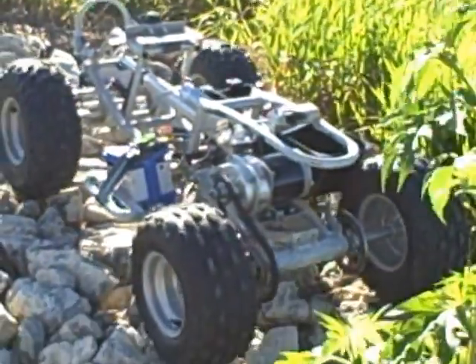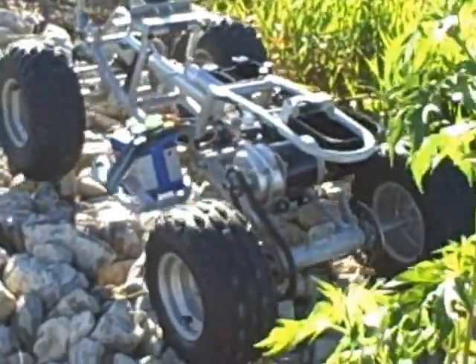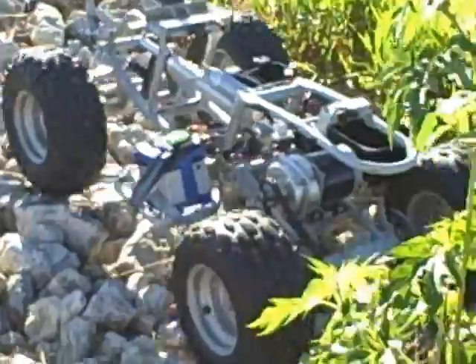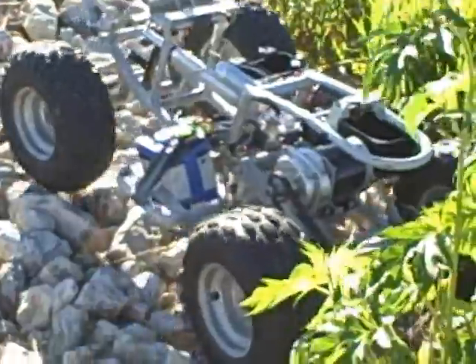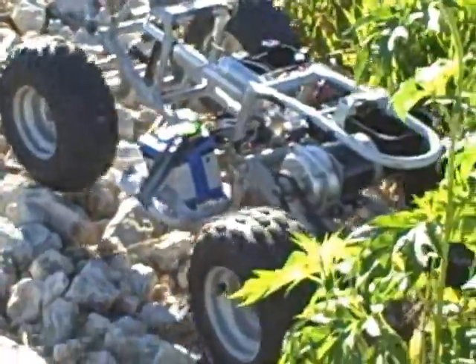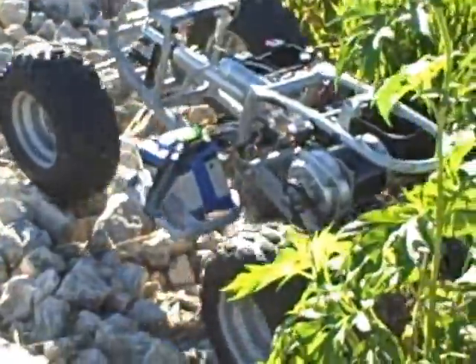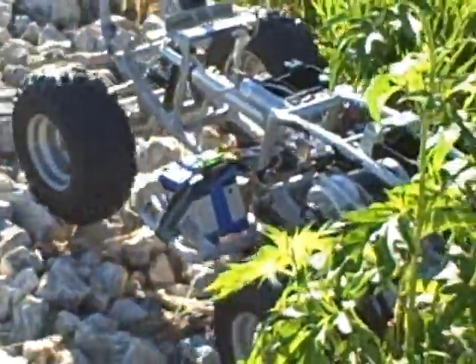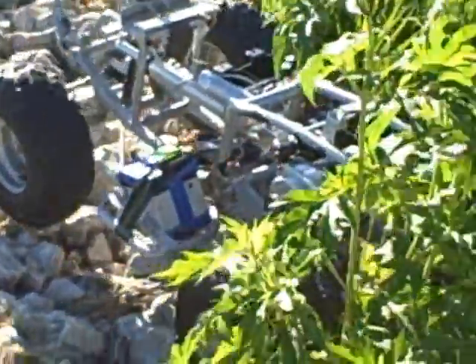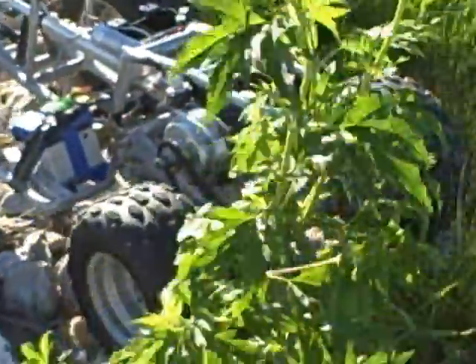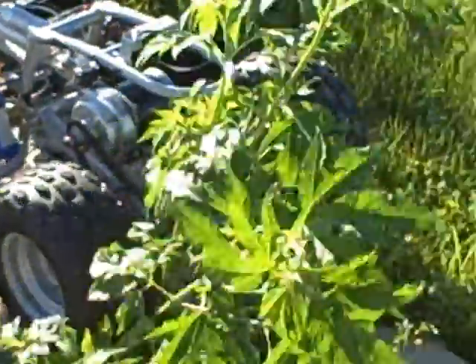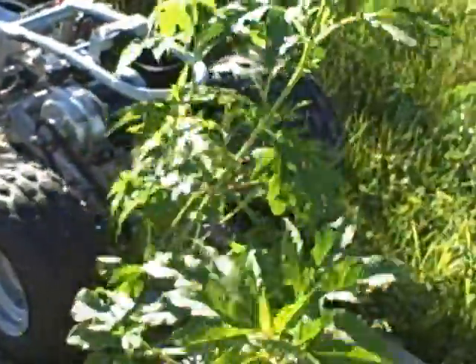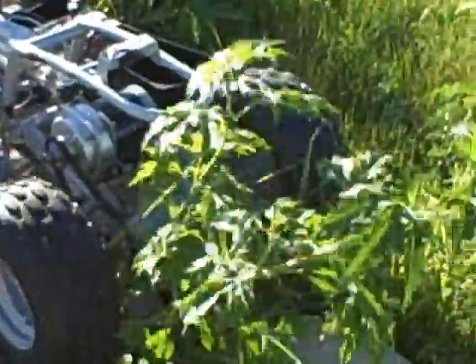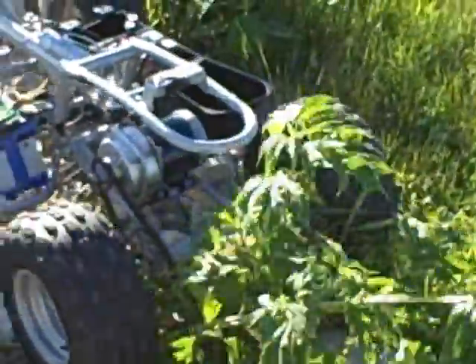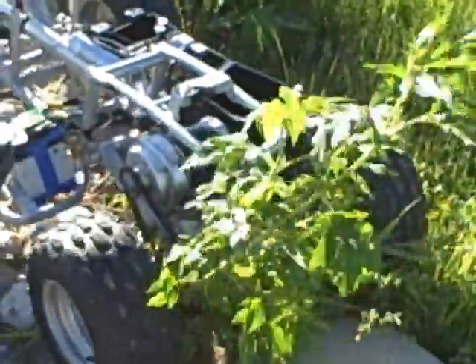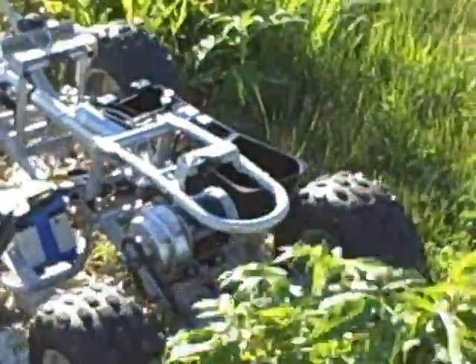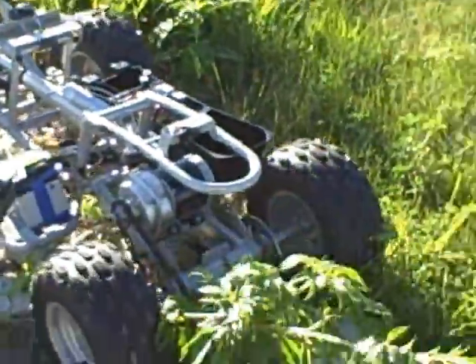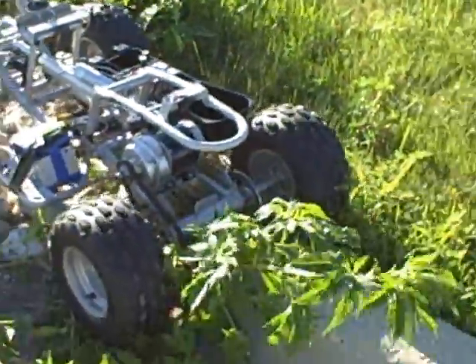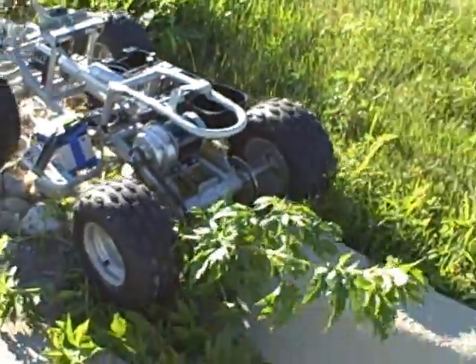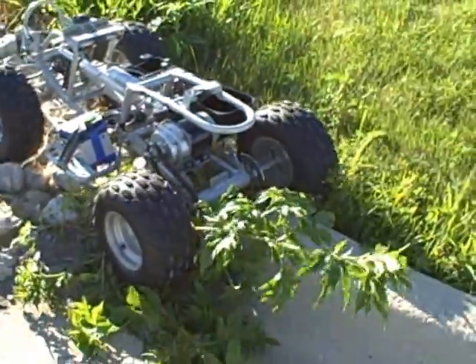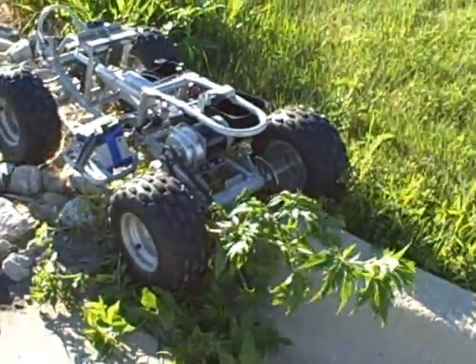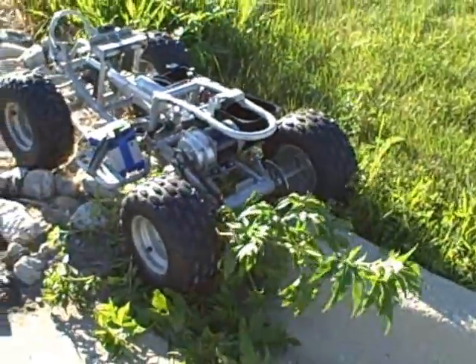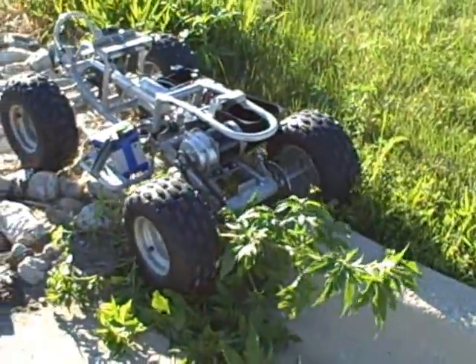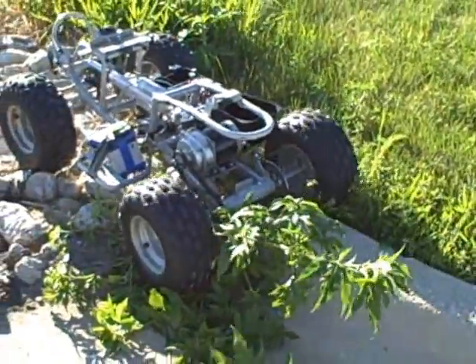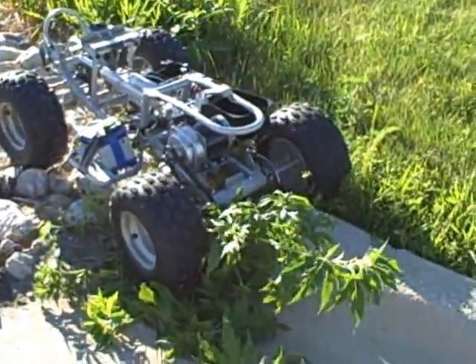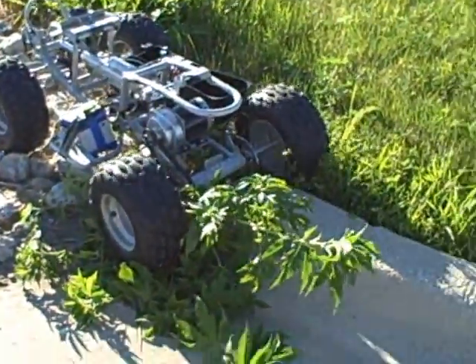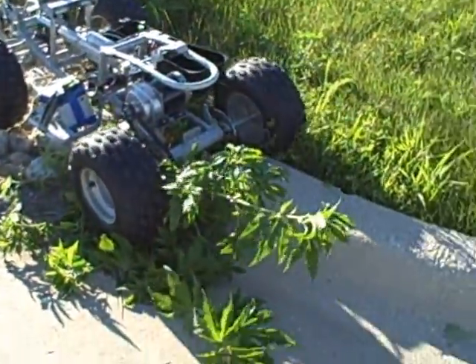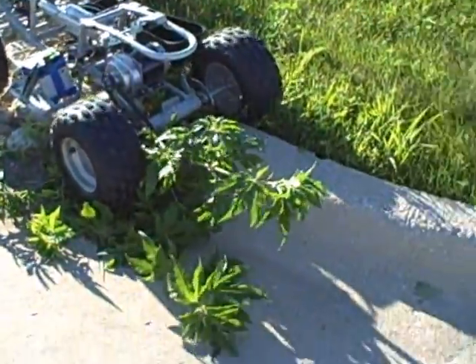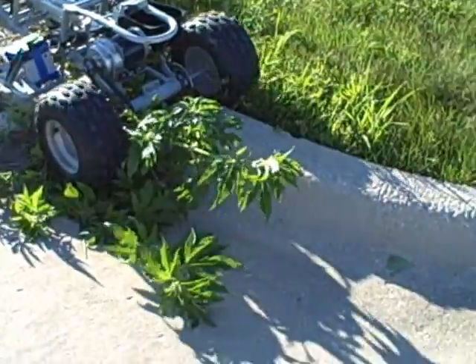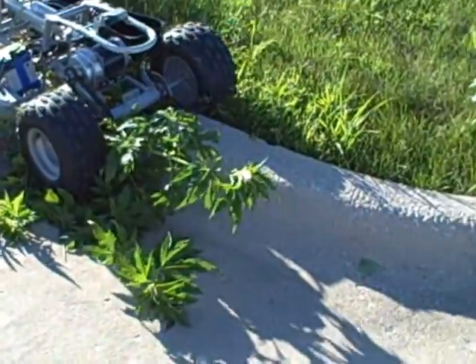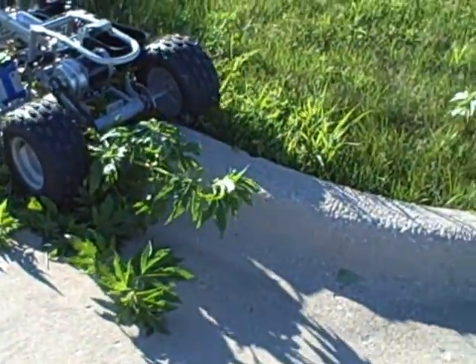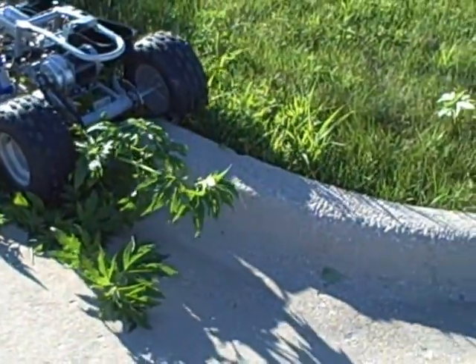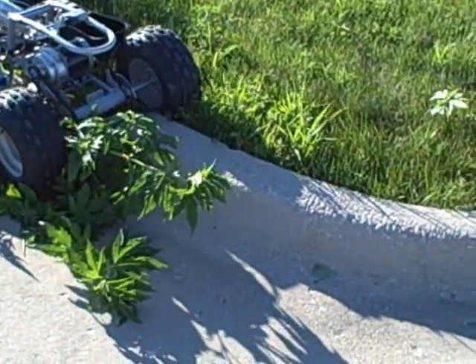If you can ever get a hold of one of these electric quads and you want to make a big-scale RC thing, I'm telling you, it'll do it.